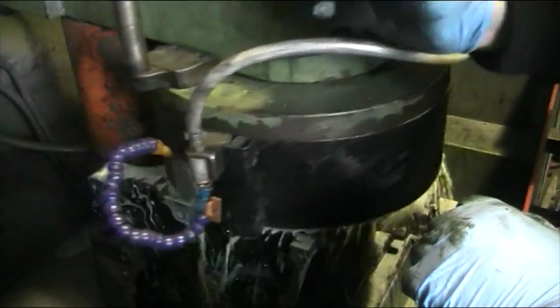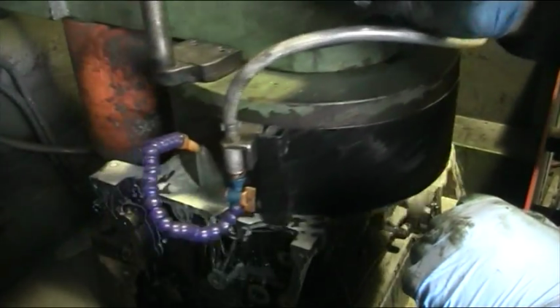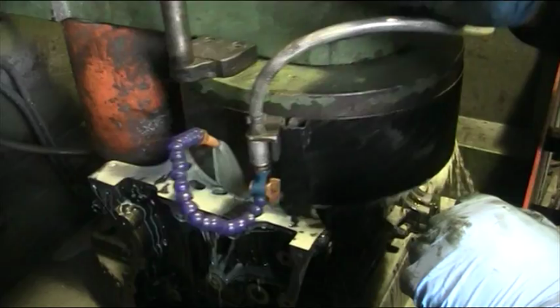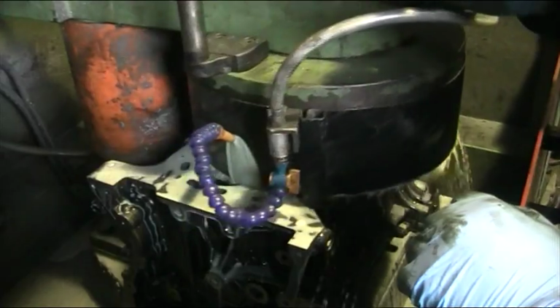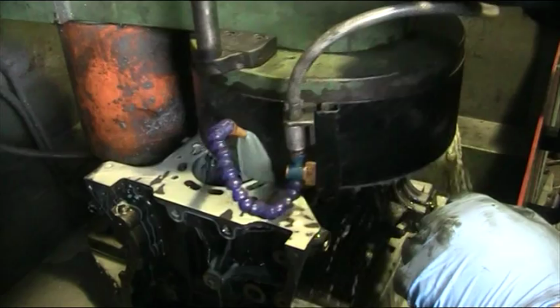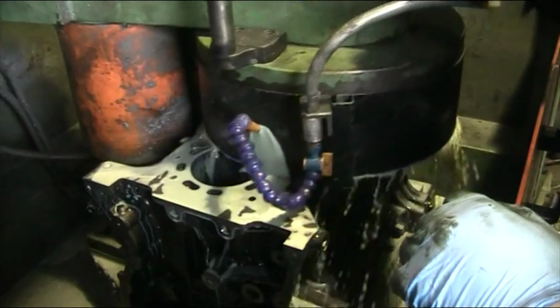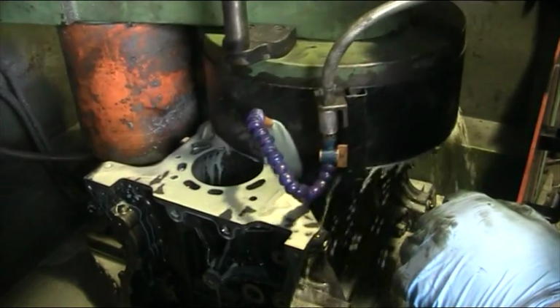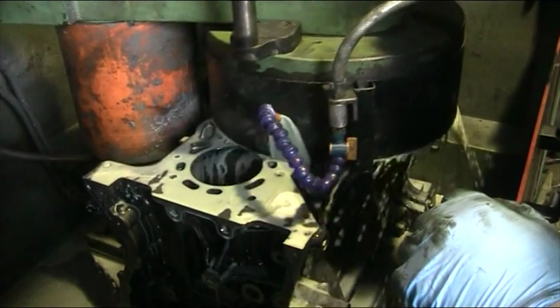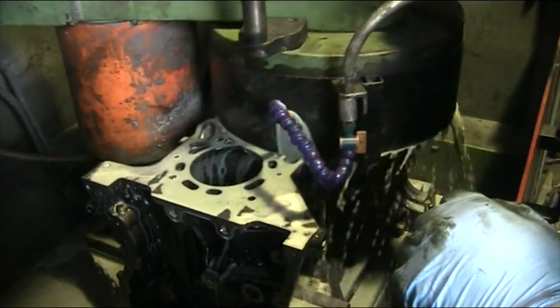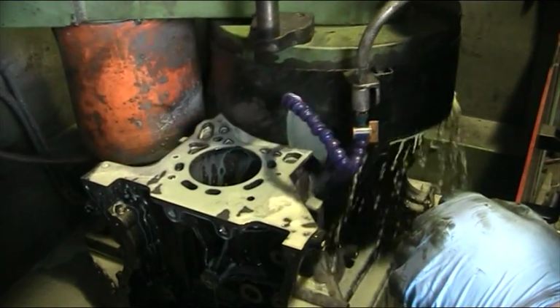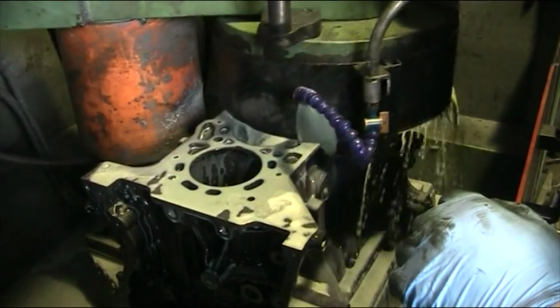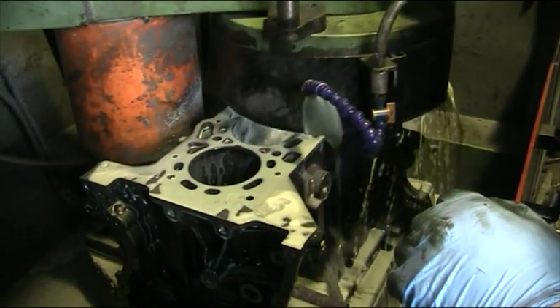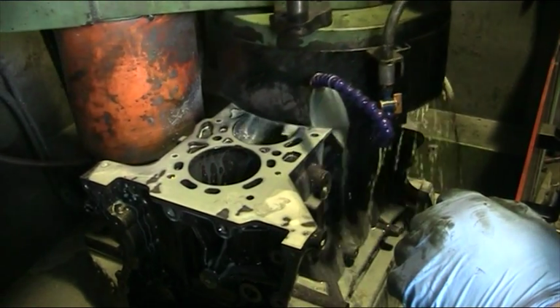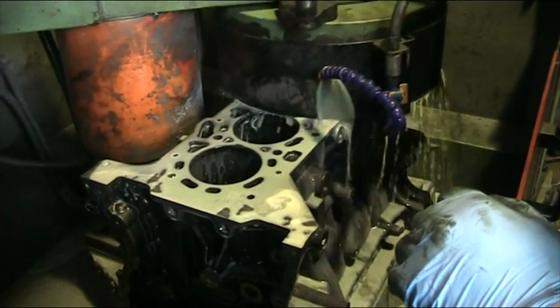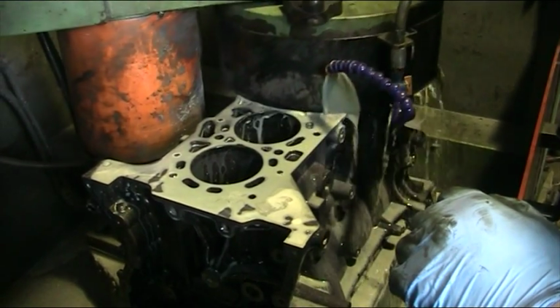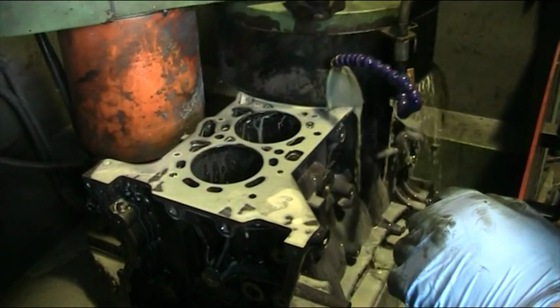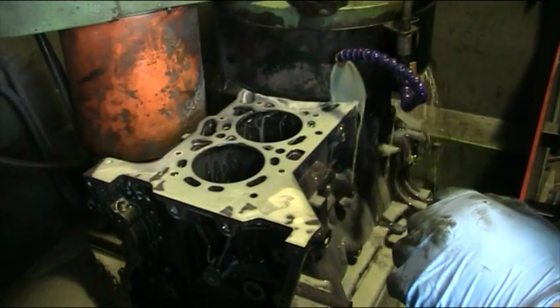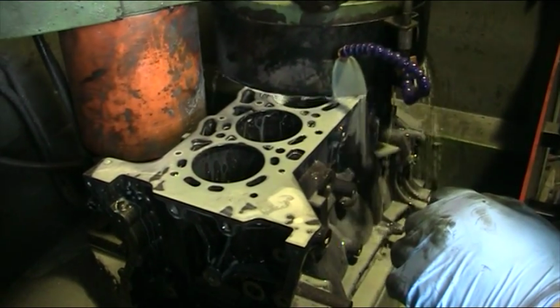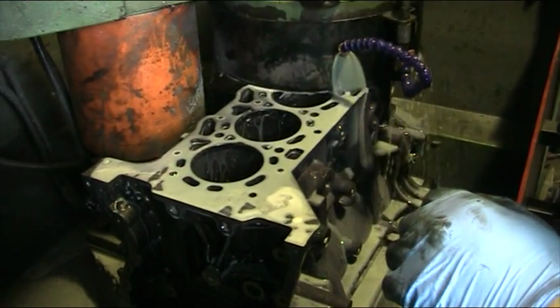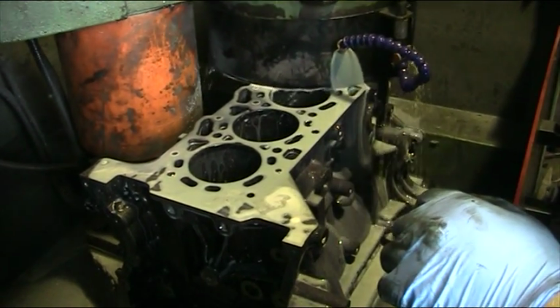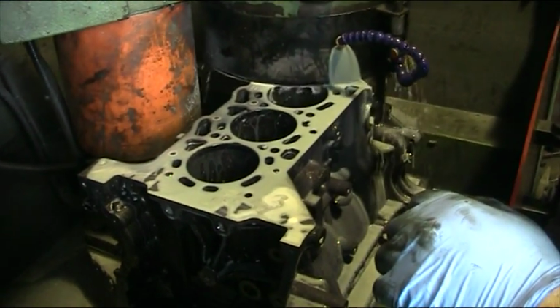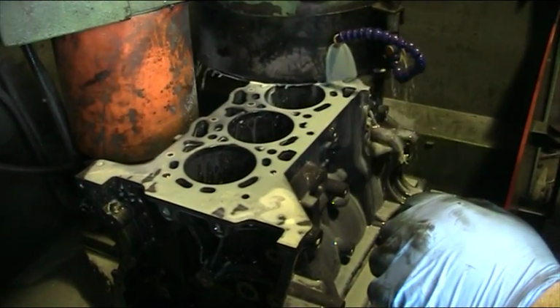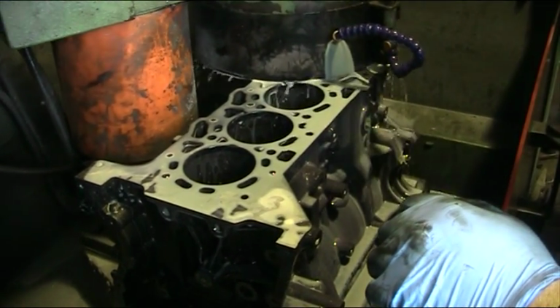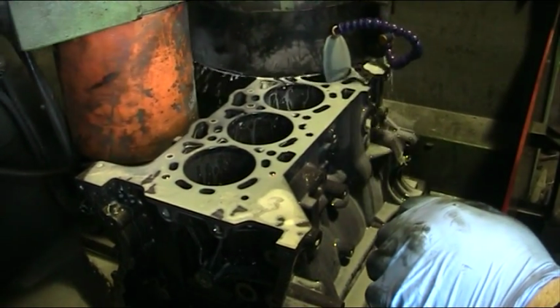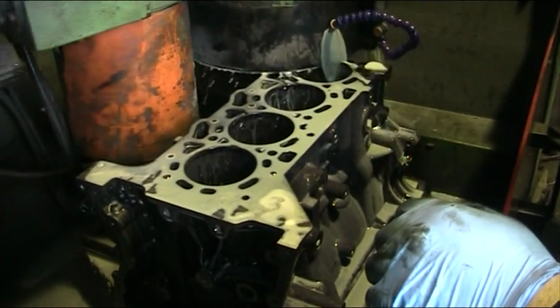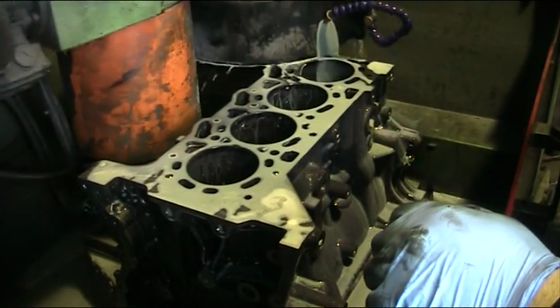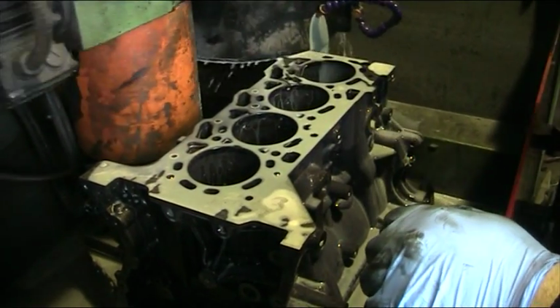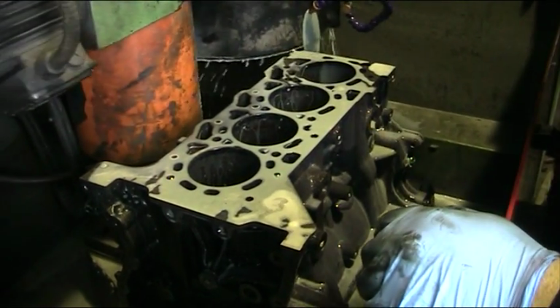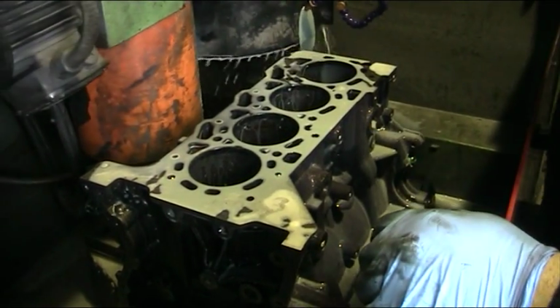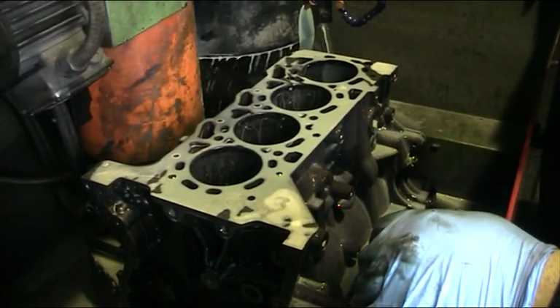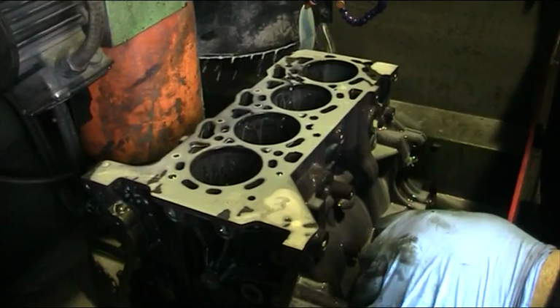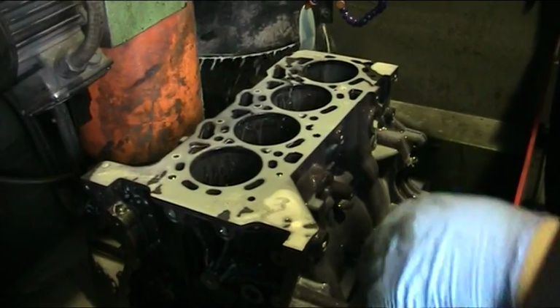The machine is catching the base at different points, which is telling us the block is warped.